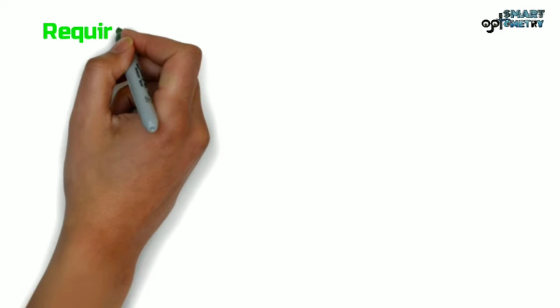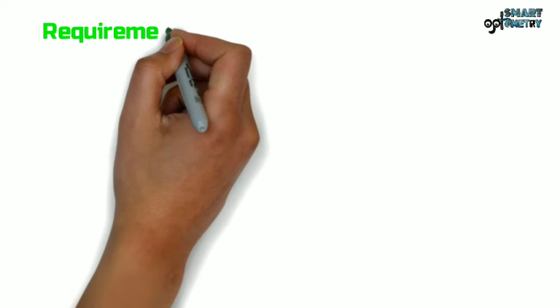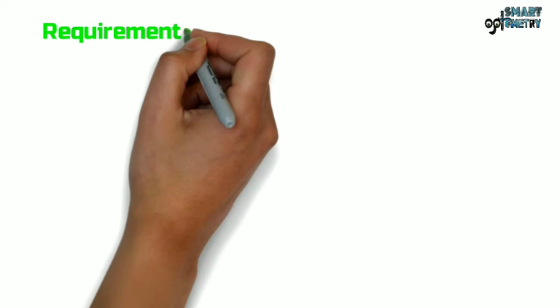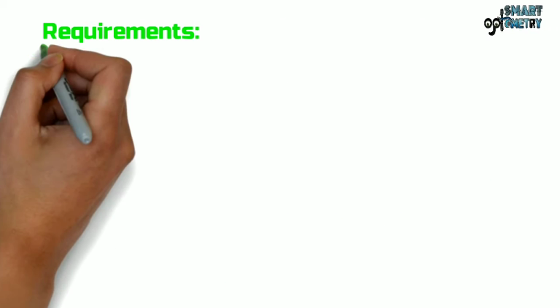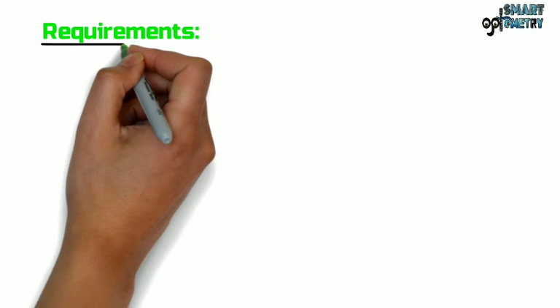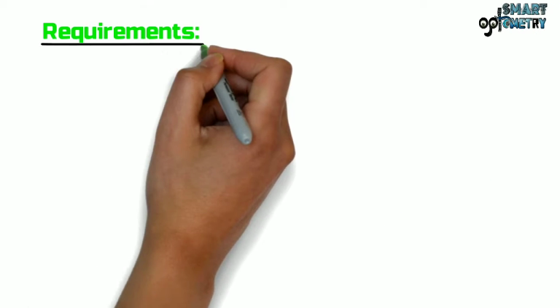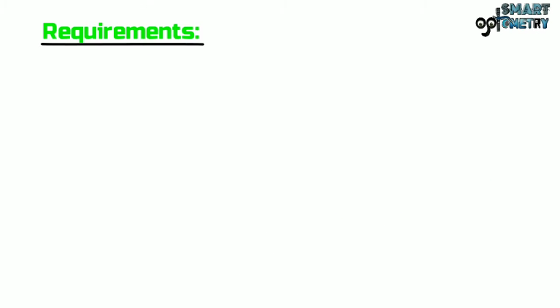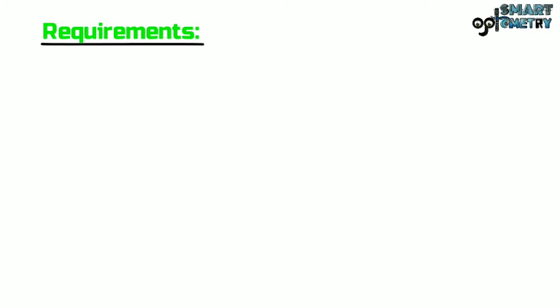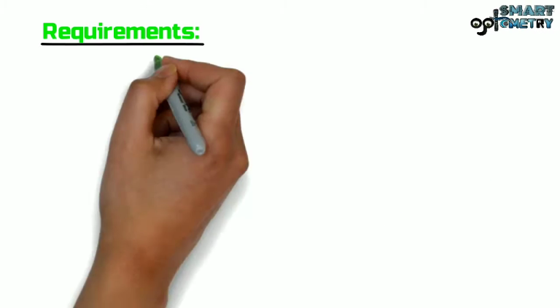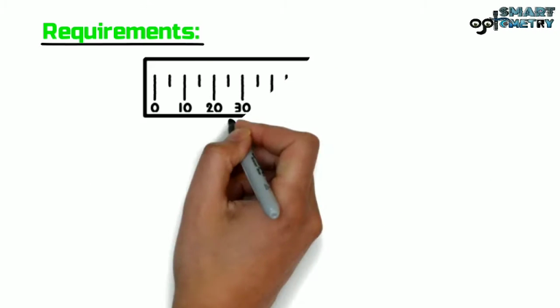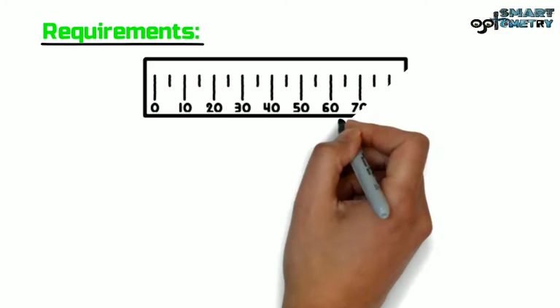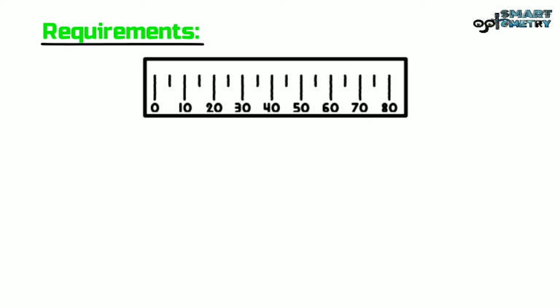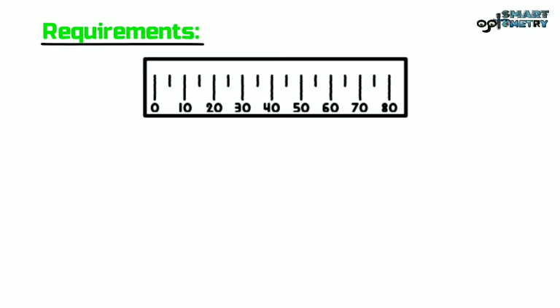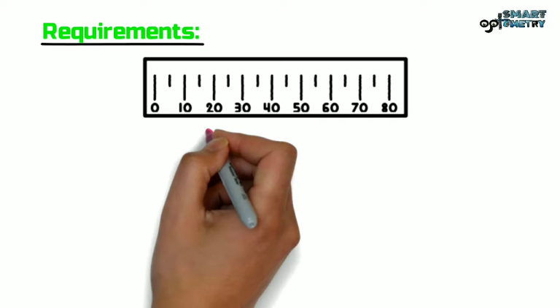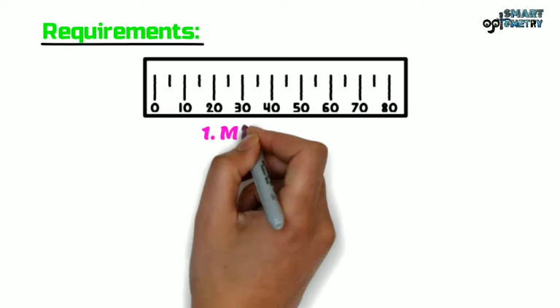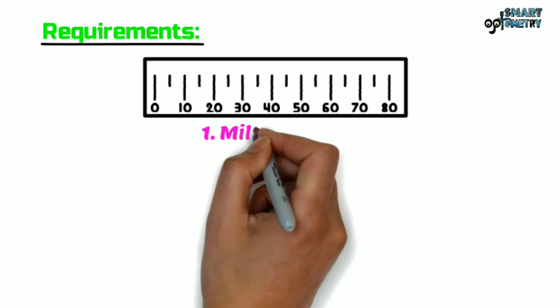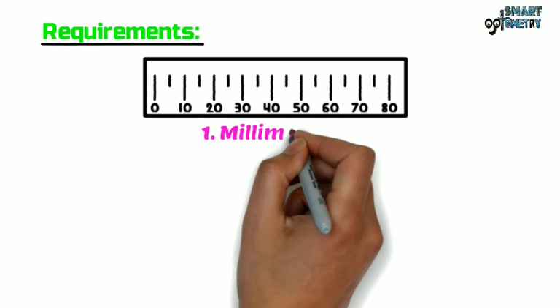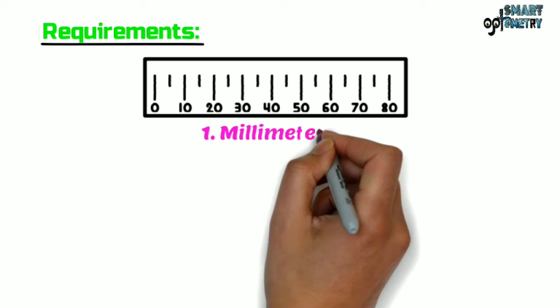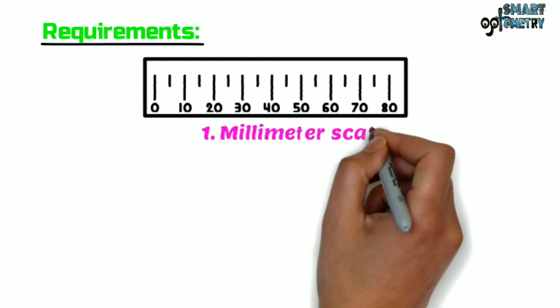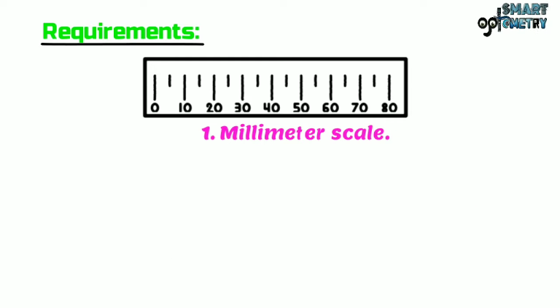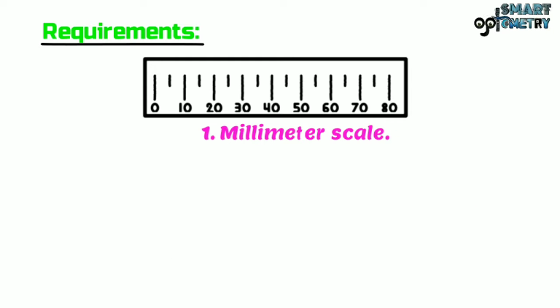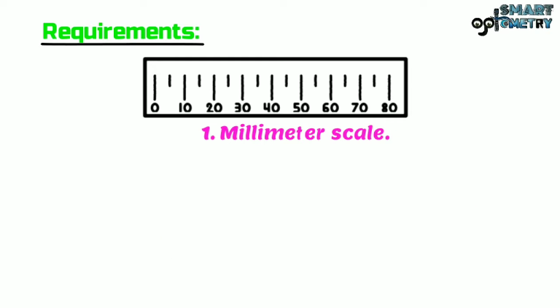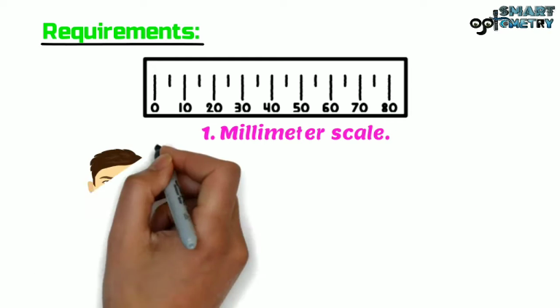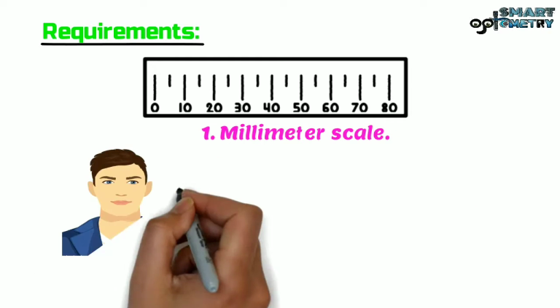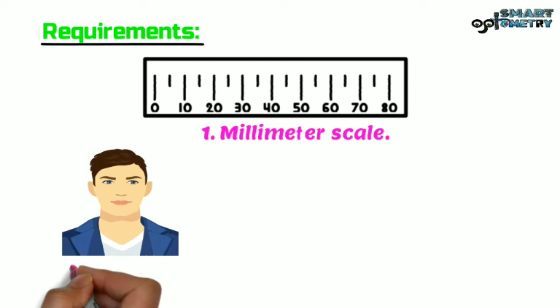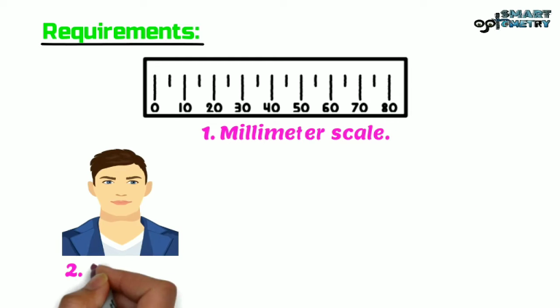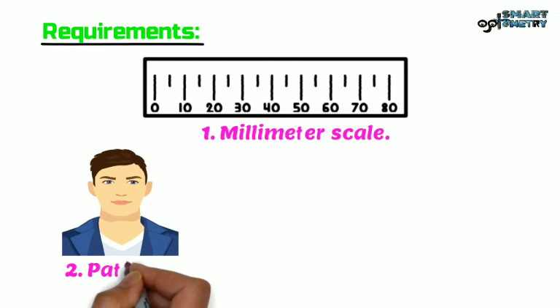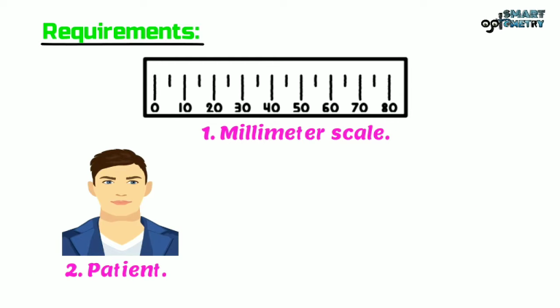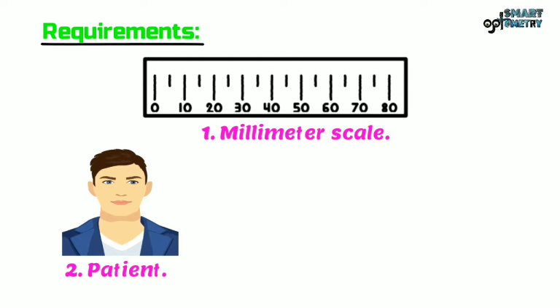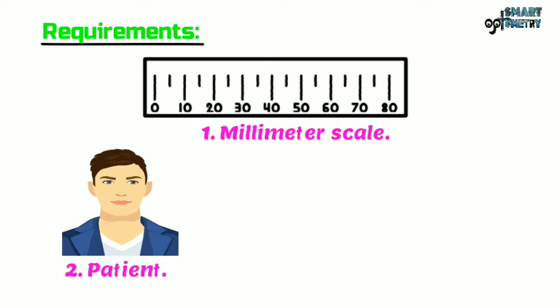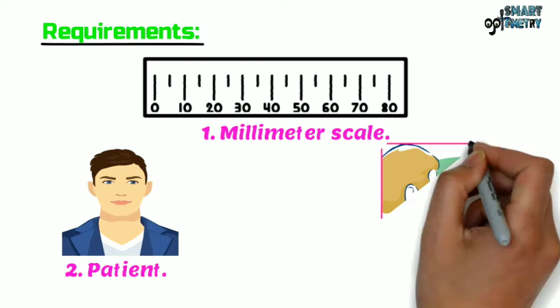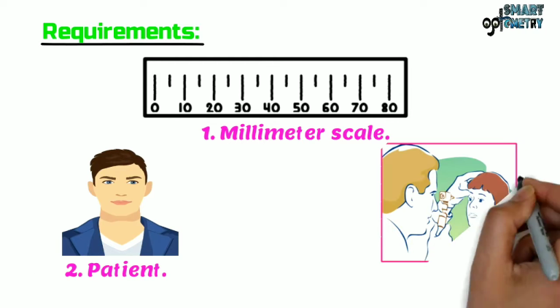Requirements: We need a millimeter scale, a patient, and an examiner.